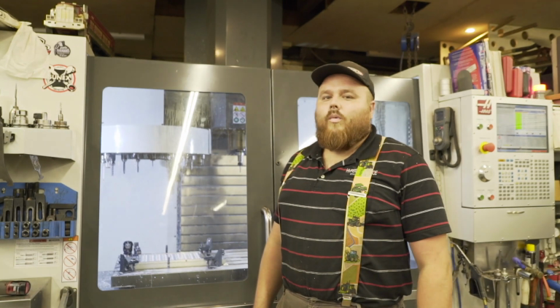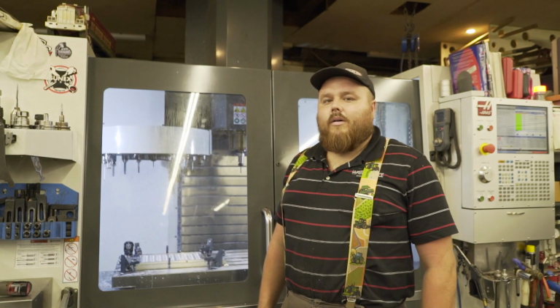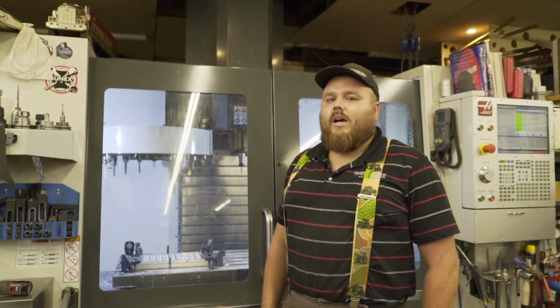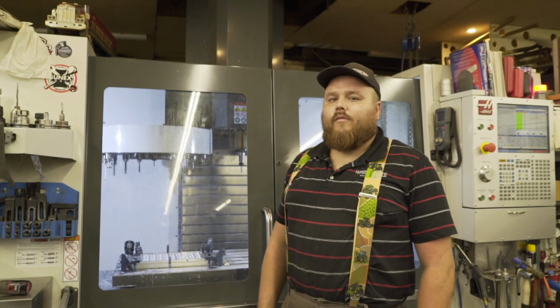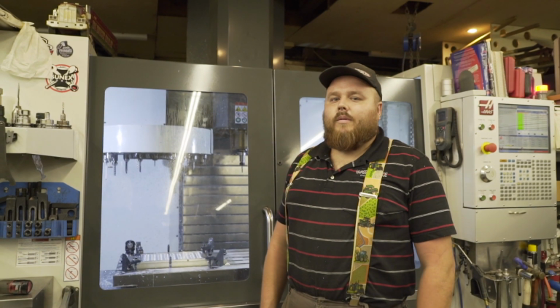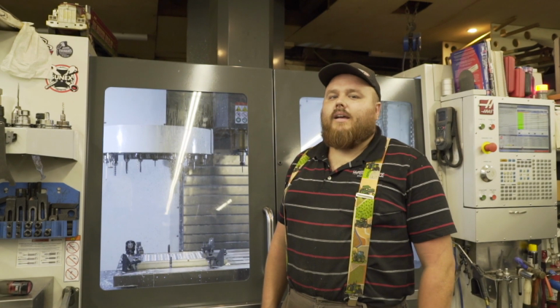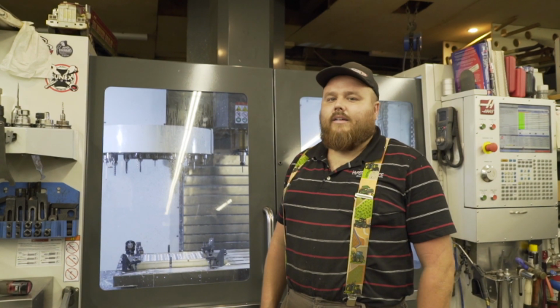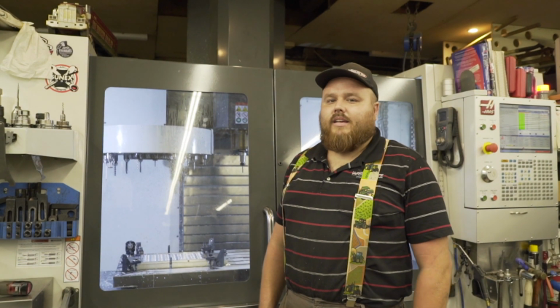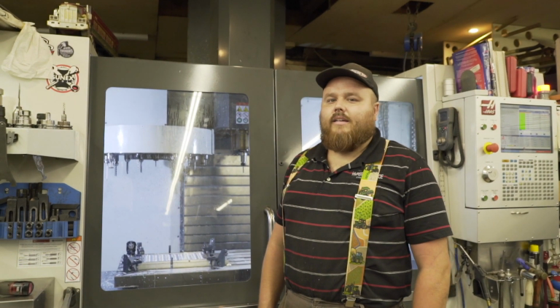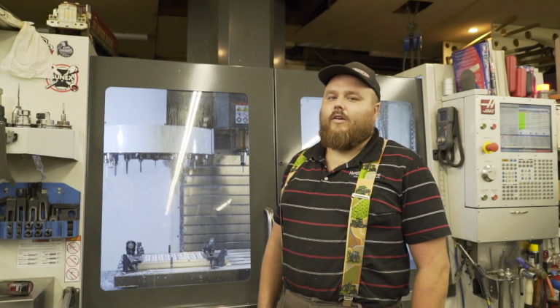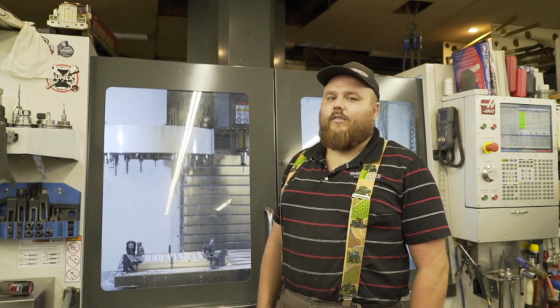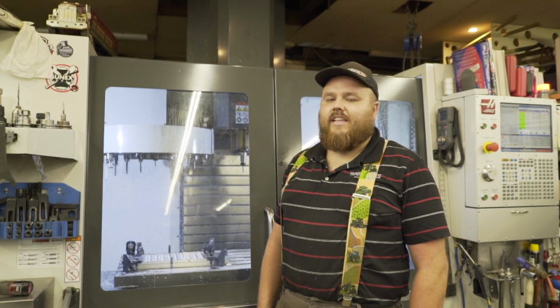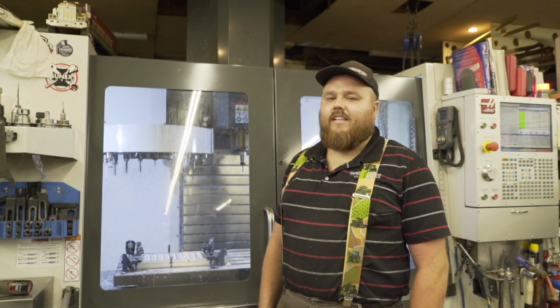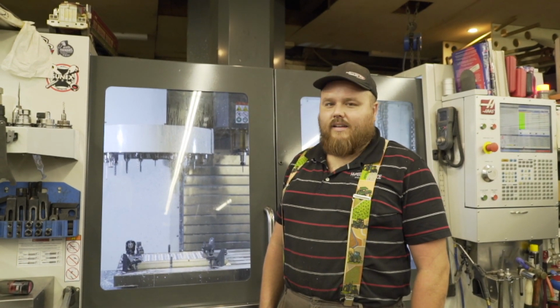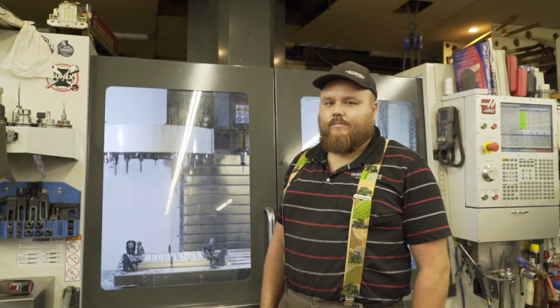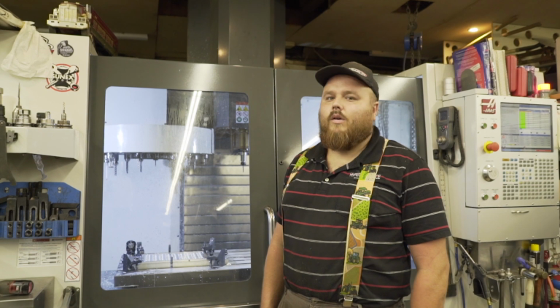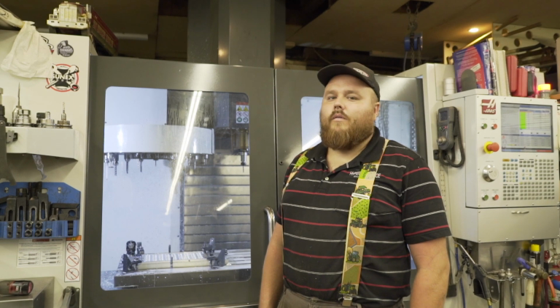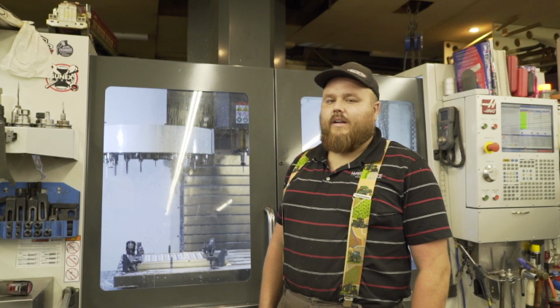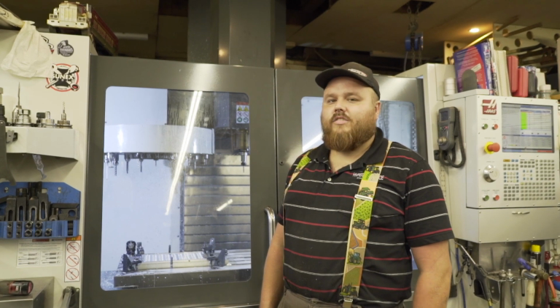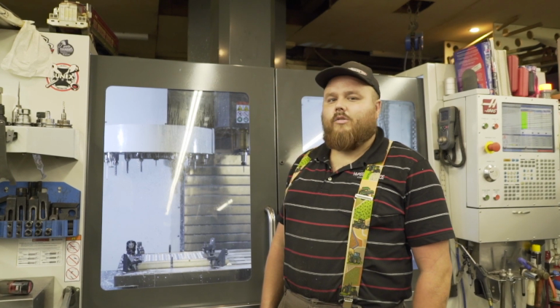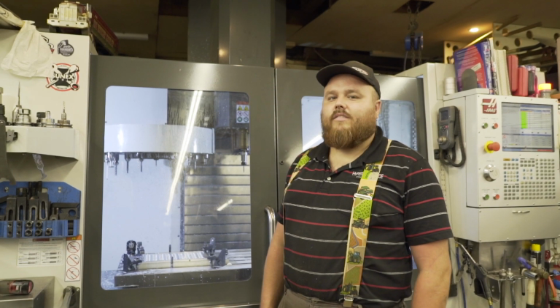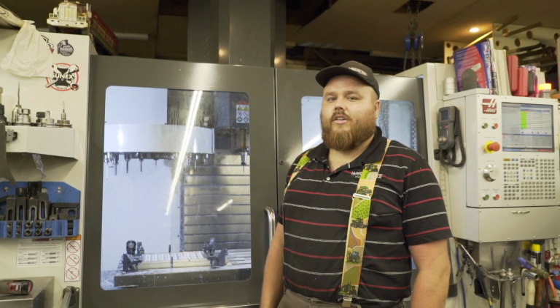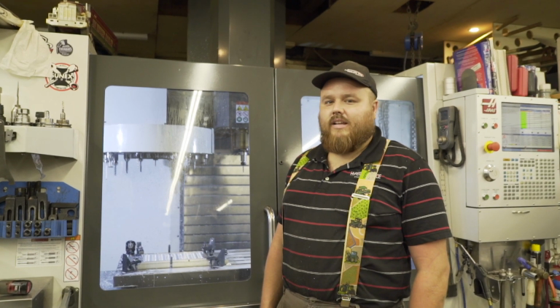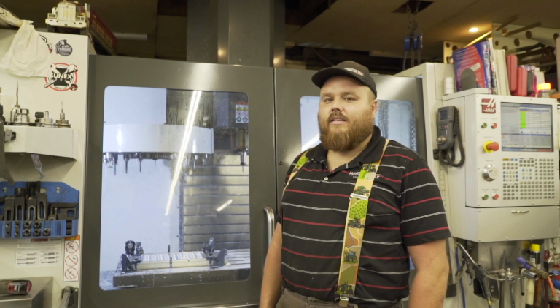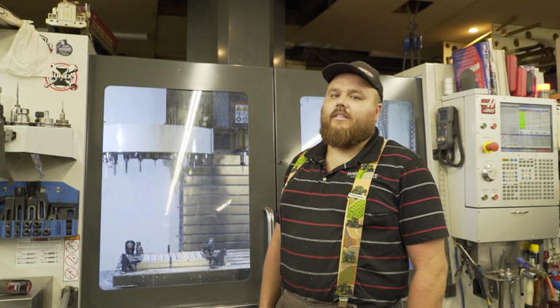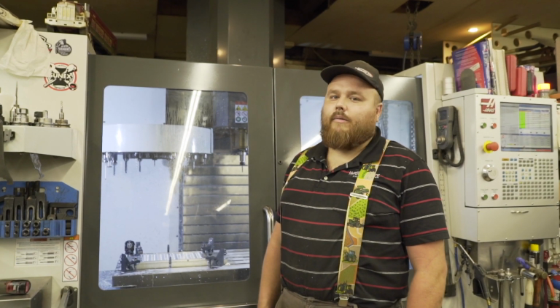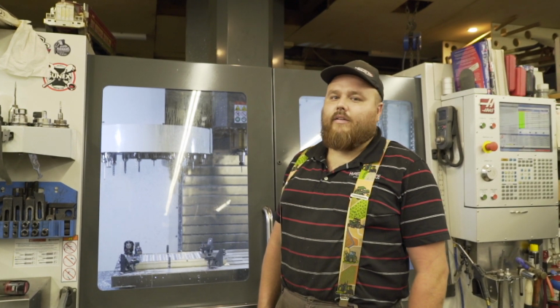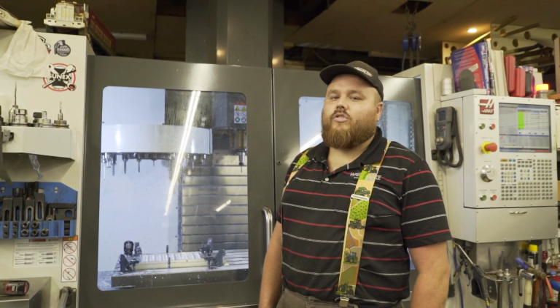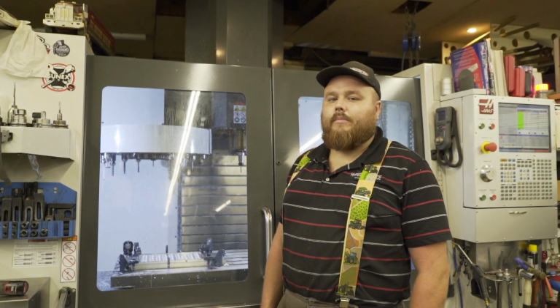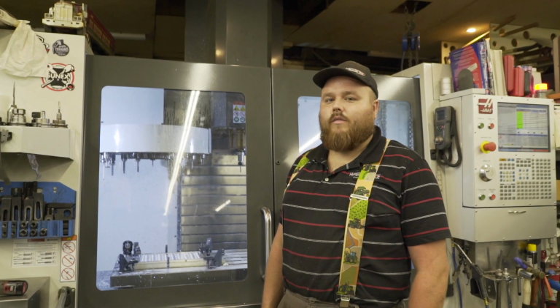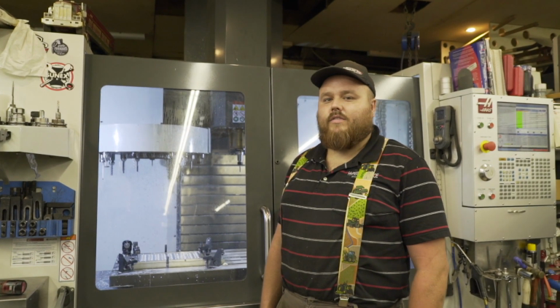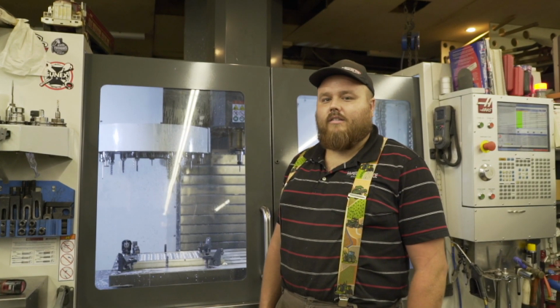Welcome to High Performance LLC in Greenville, South Carolina. We've been here since 2013, and today we're going to give you a shop tour of our facility.